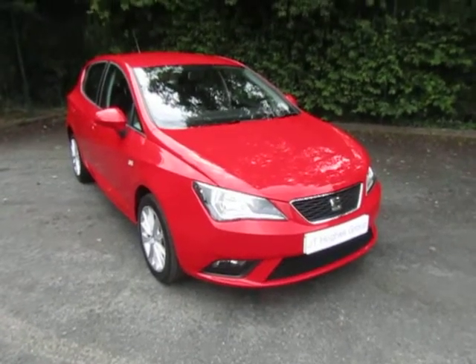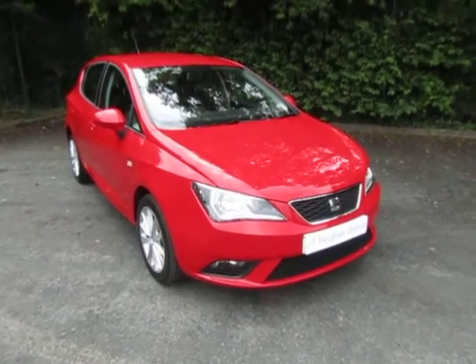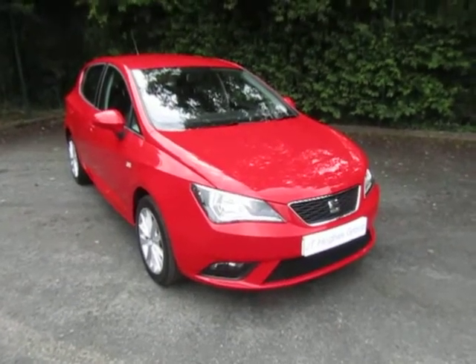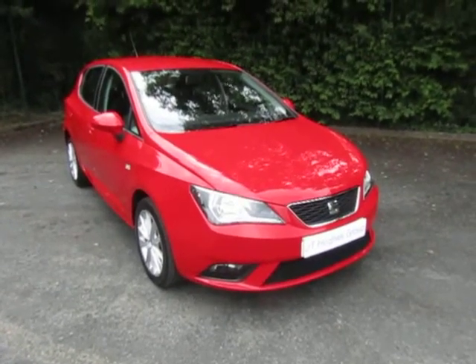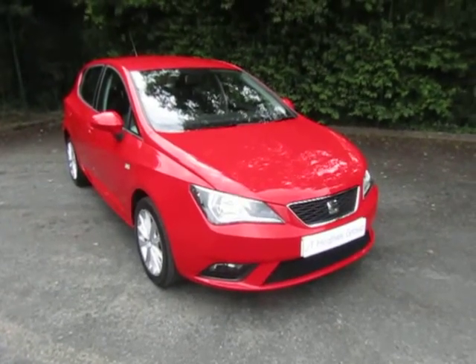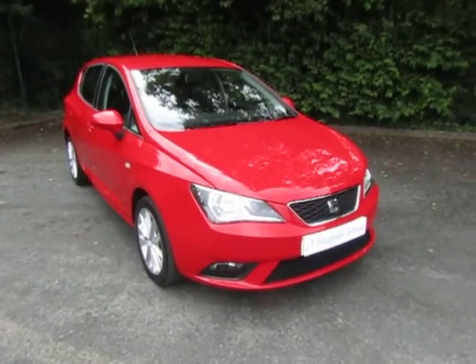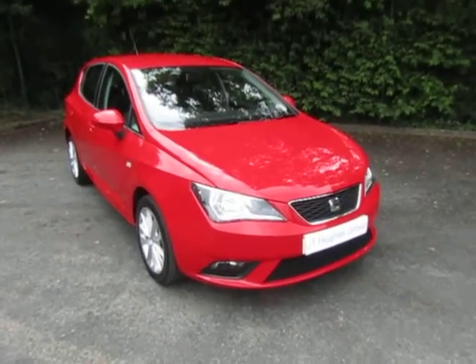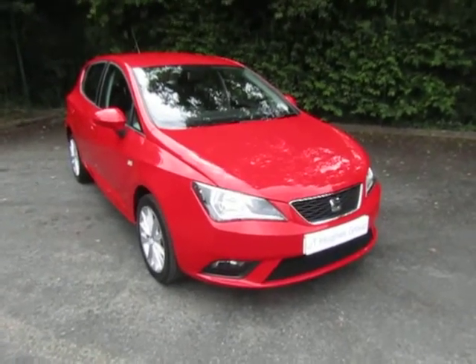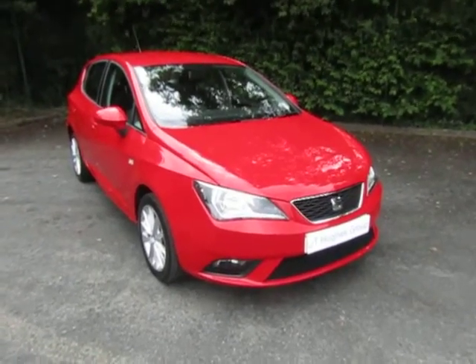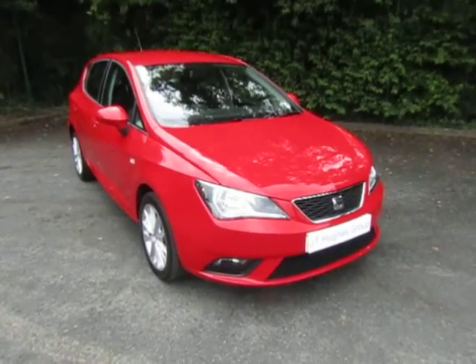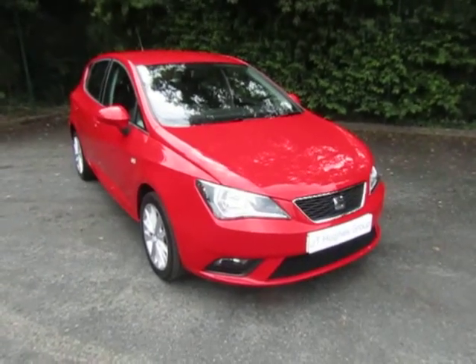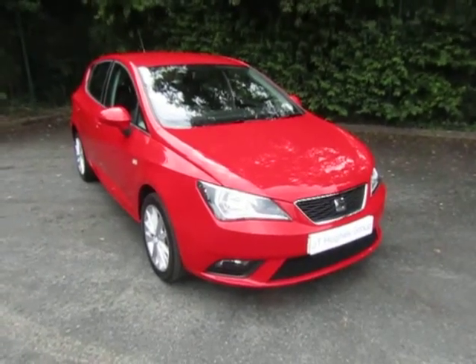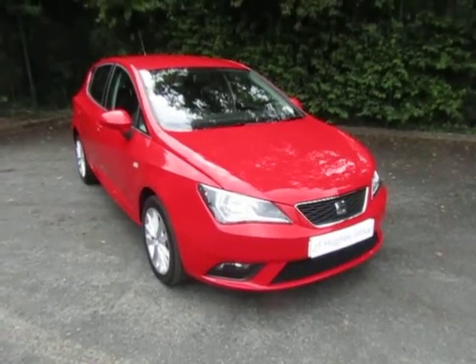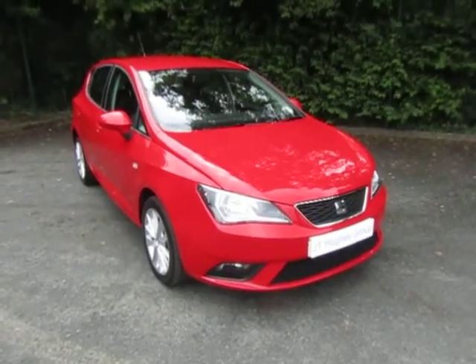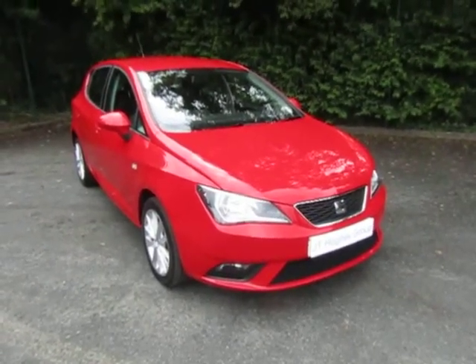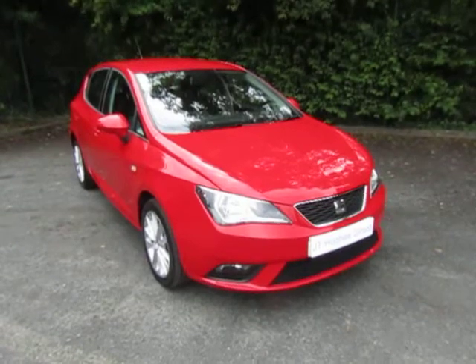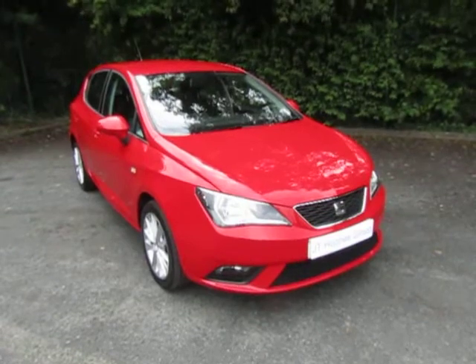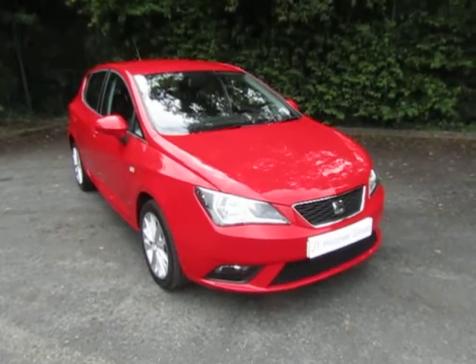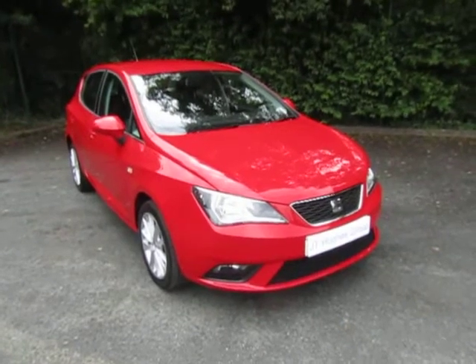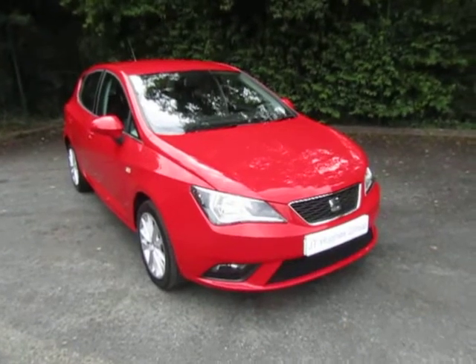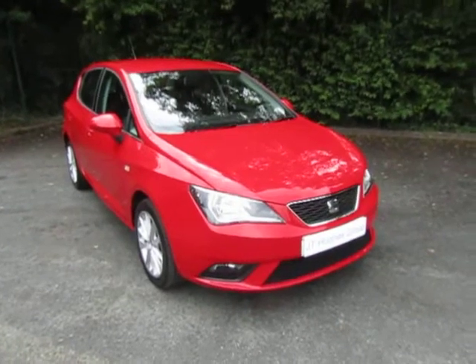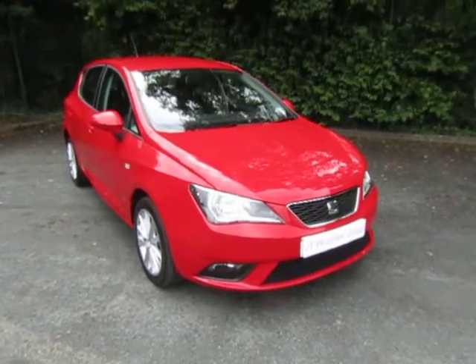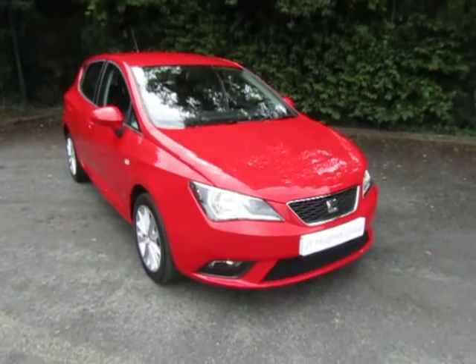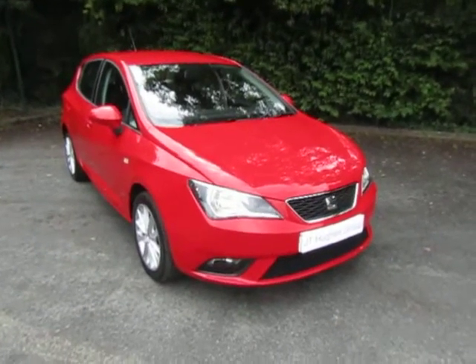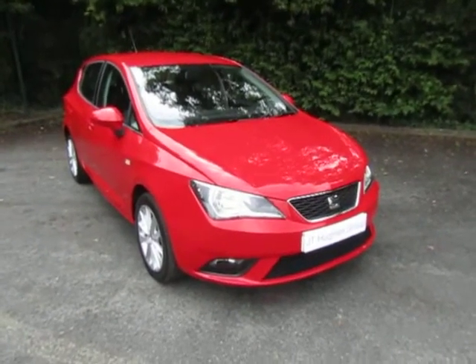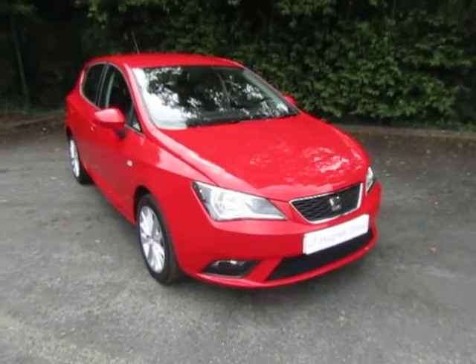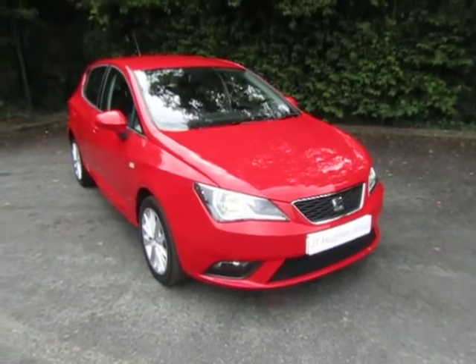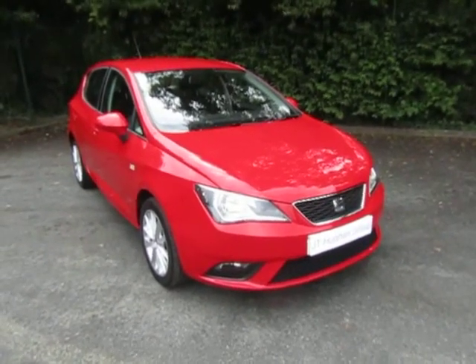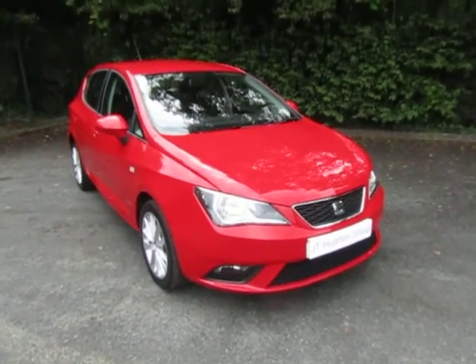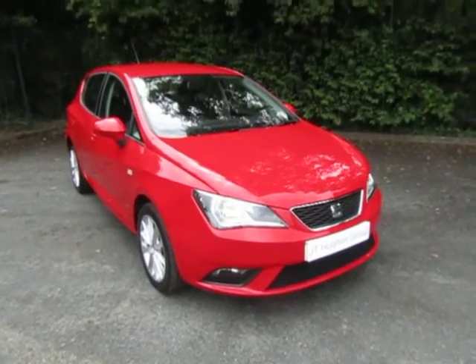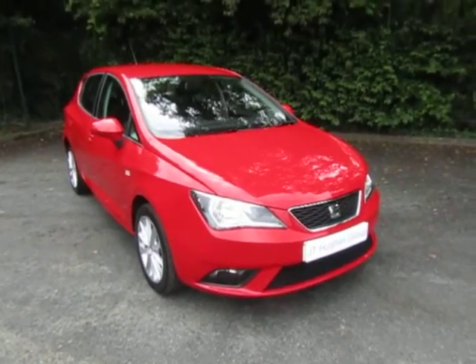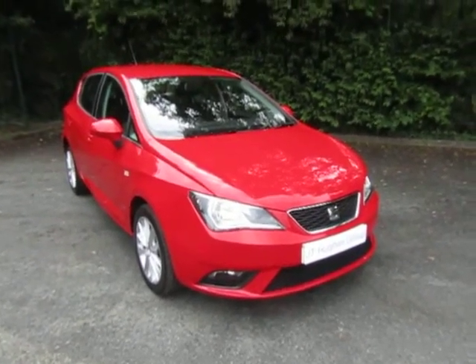Hi, welcome to JTU's Telford. My name's Andy. Today I'd like to show you around this SEAT Ibiza — it's the 1.4 TSI tocker edition.